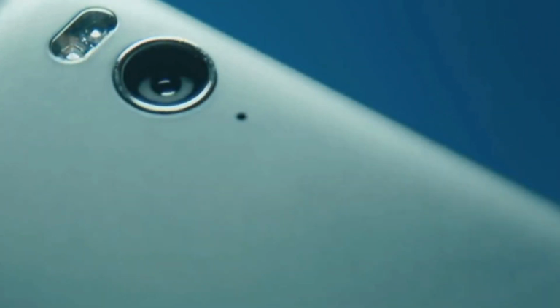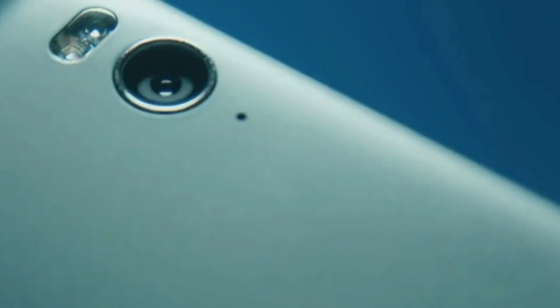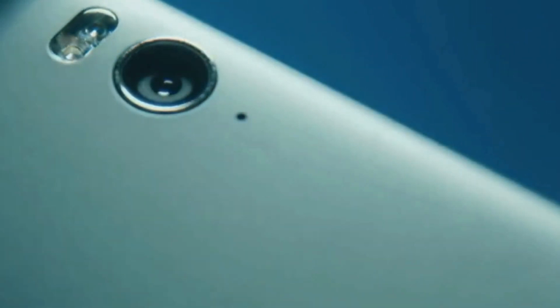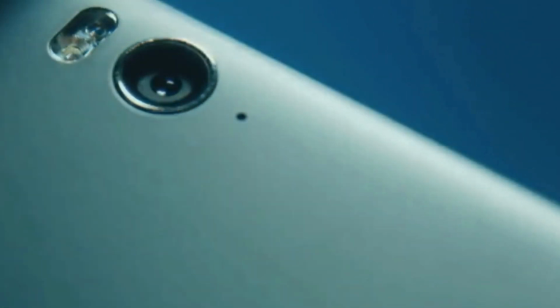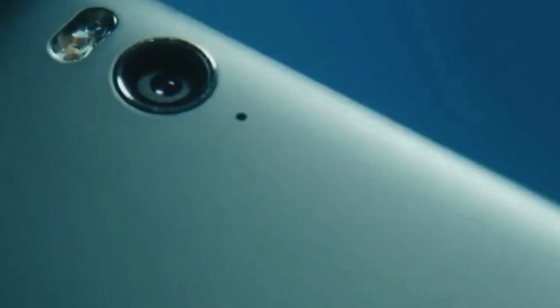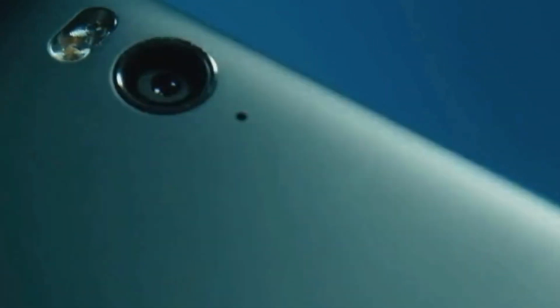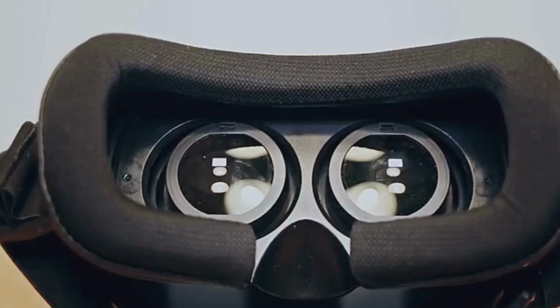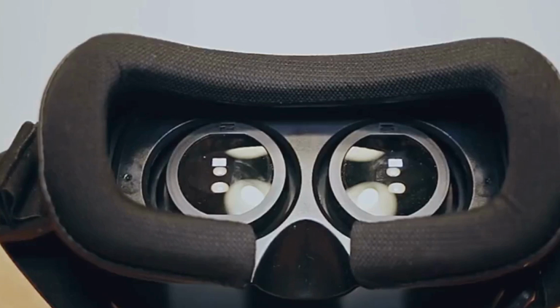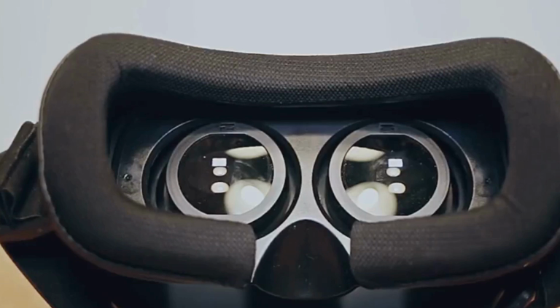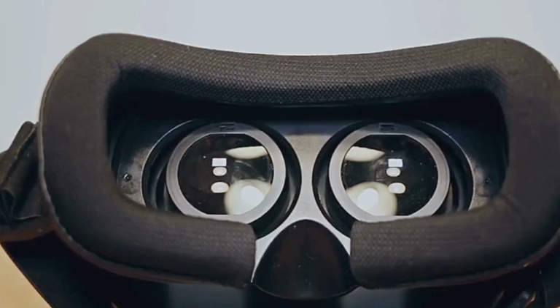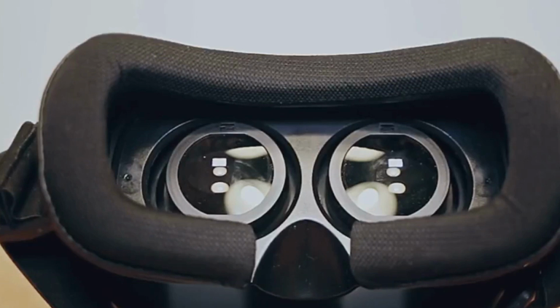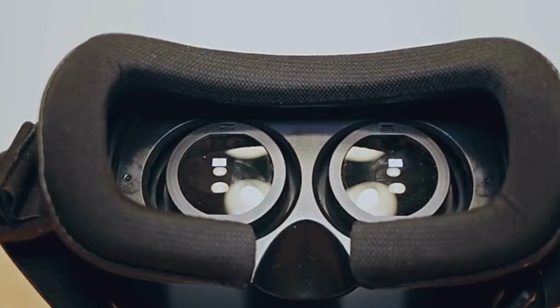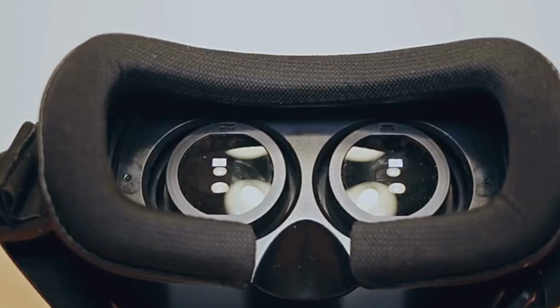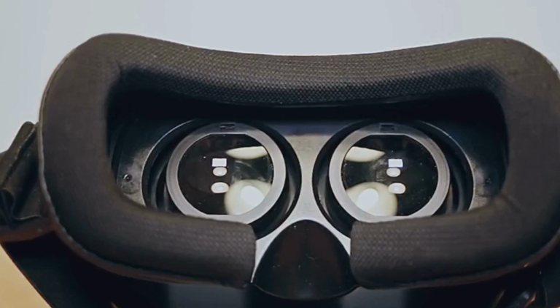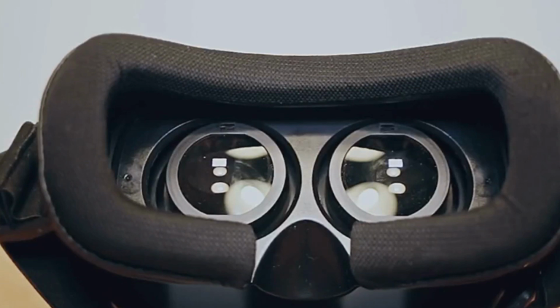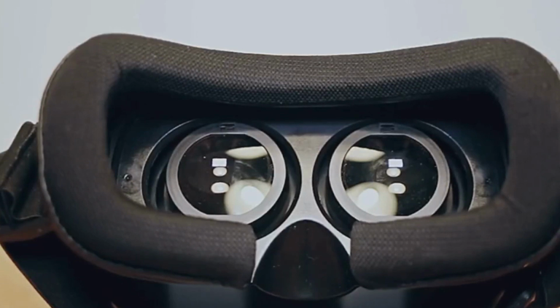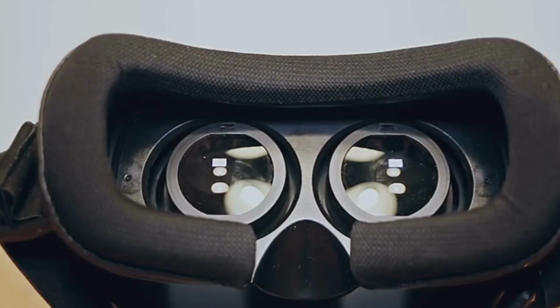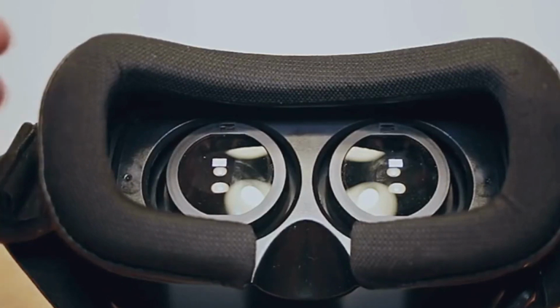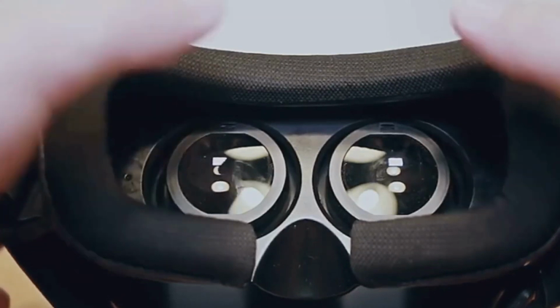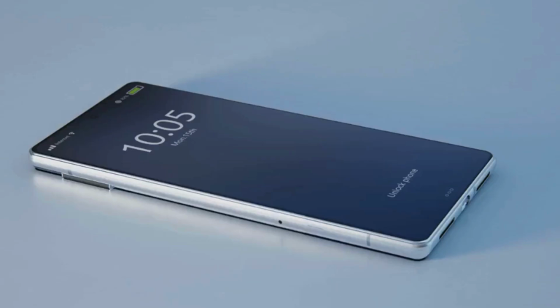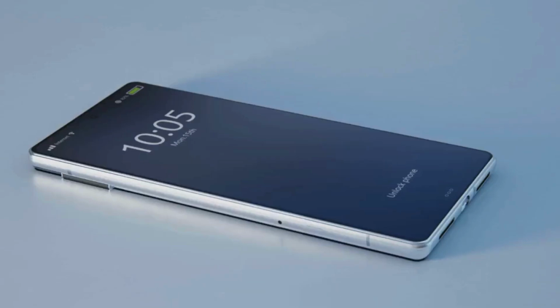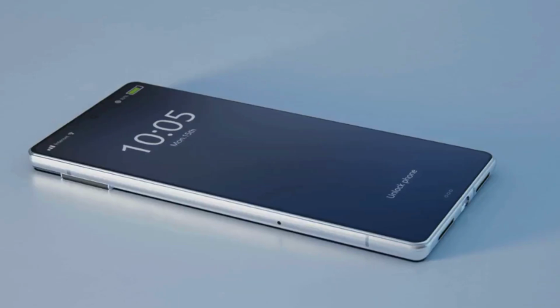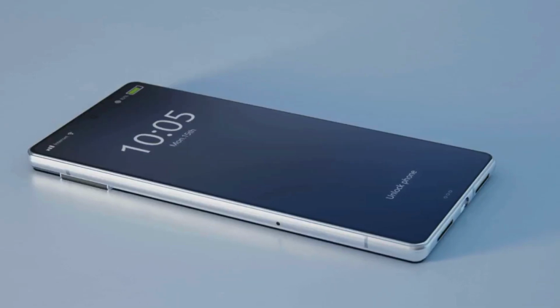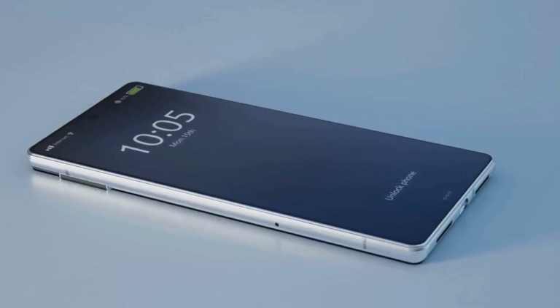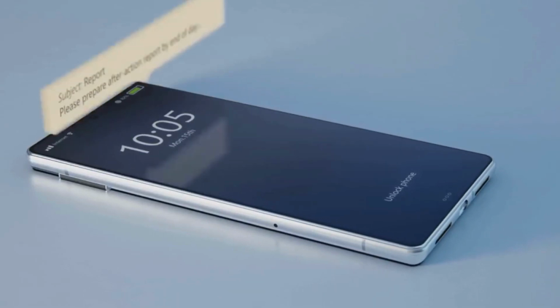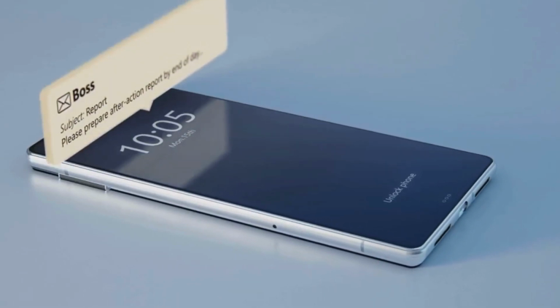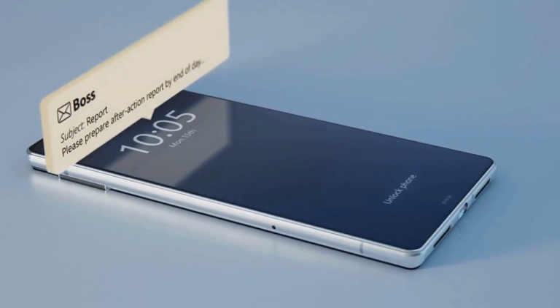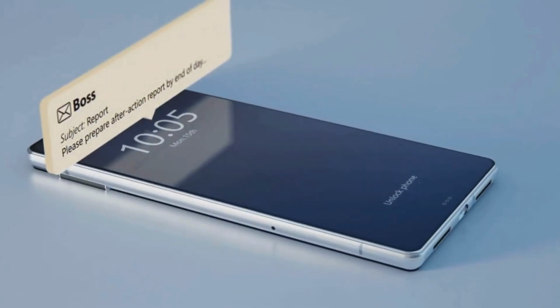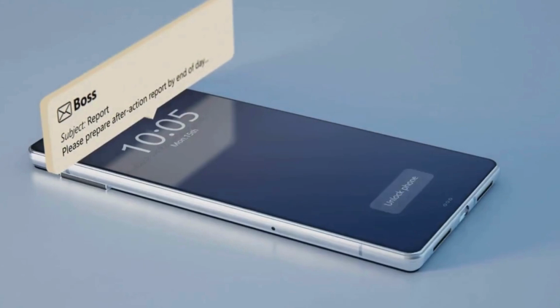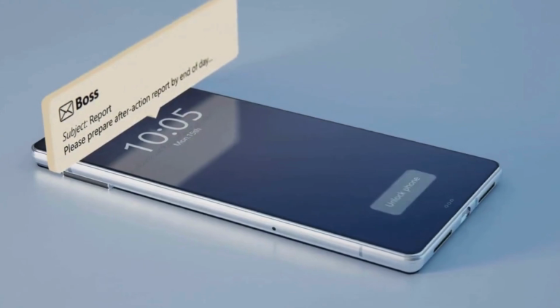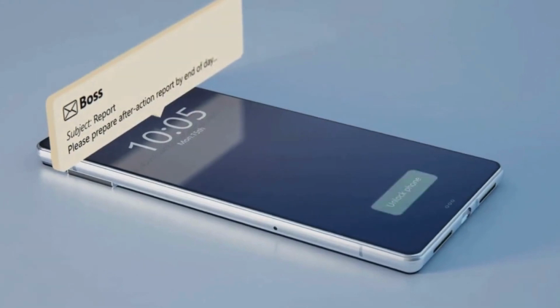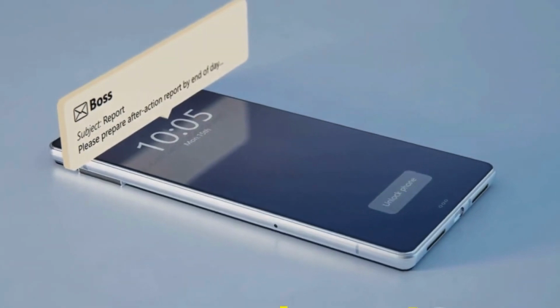Get ready to experience the future of mobile technology. The Zenfone 11 Ultra is here, and it's a game-changer.